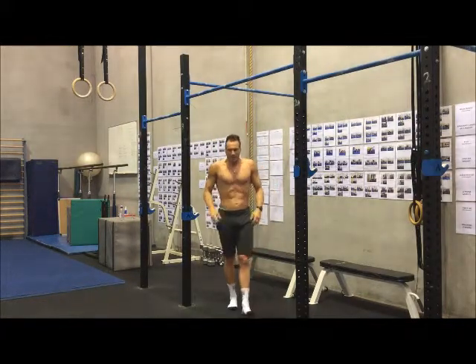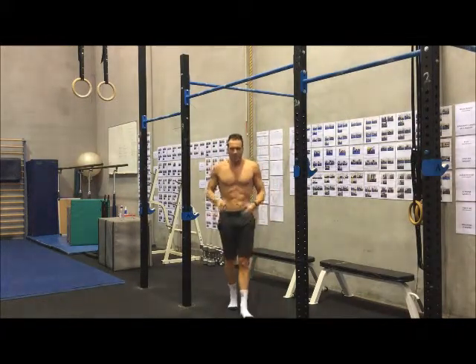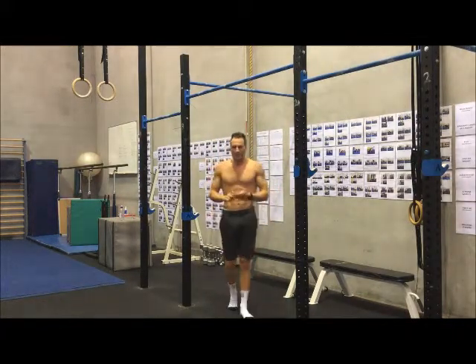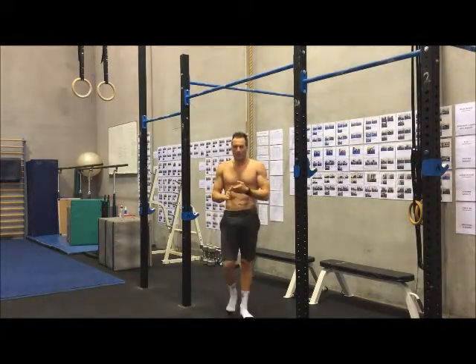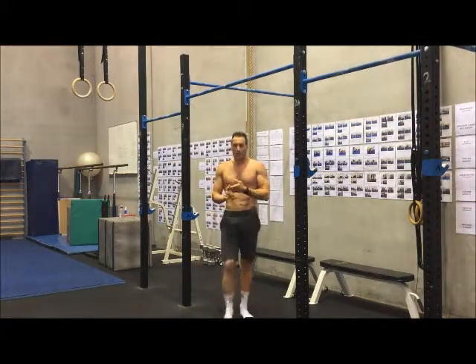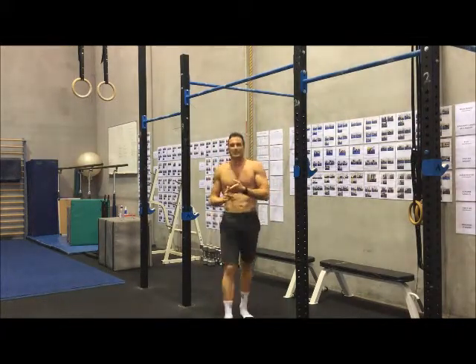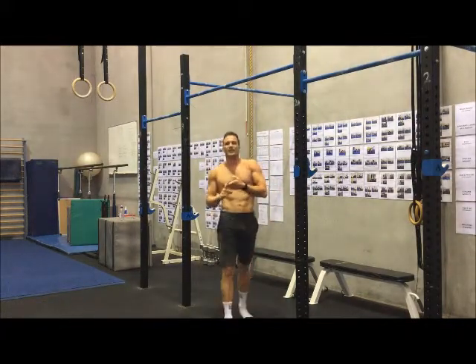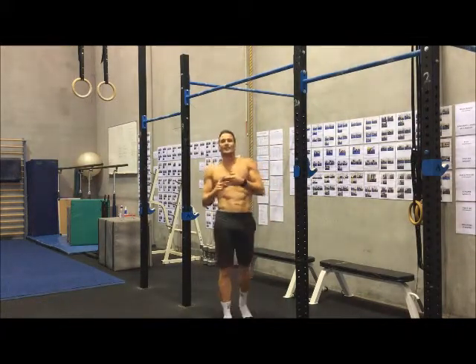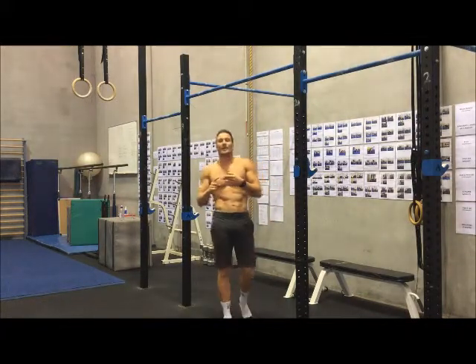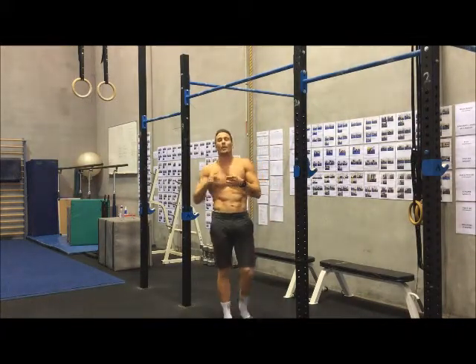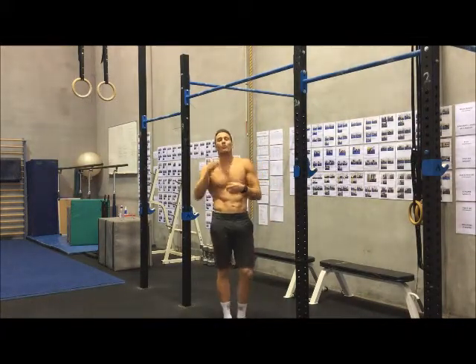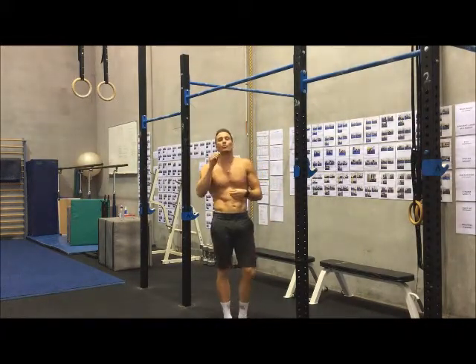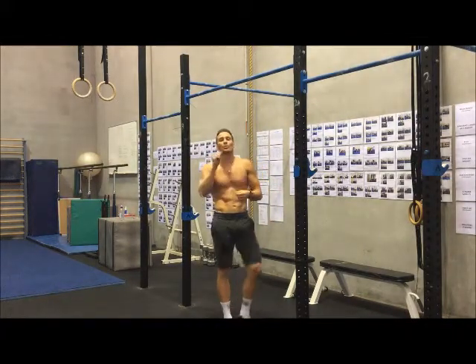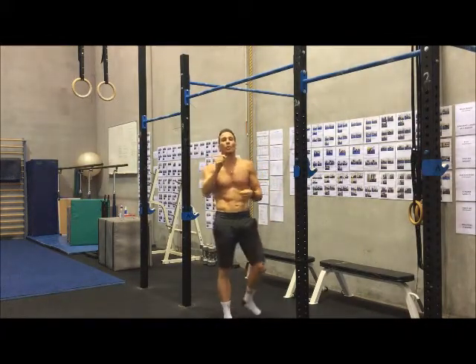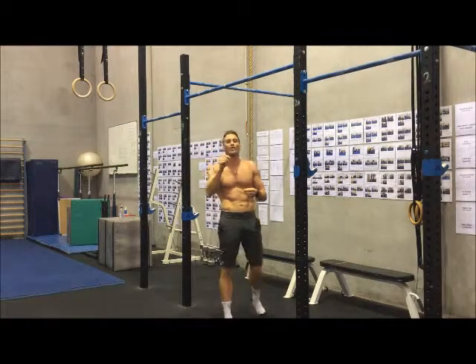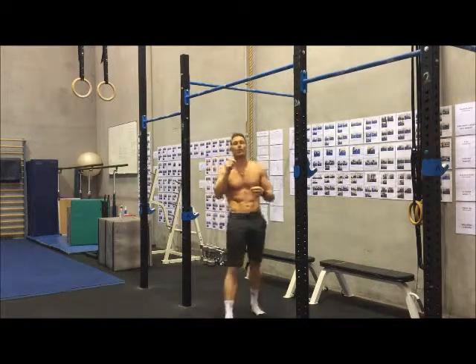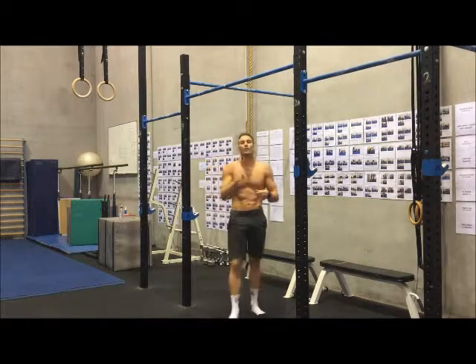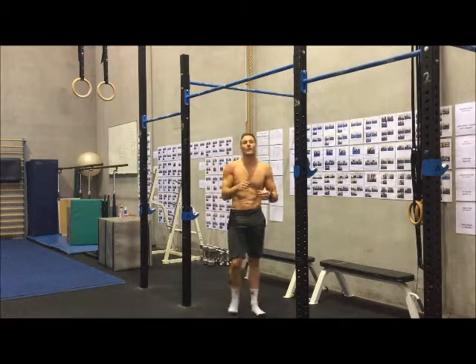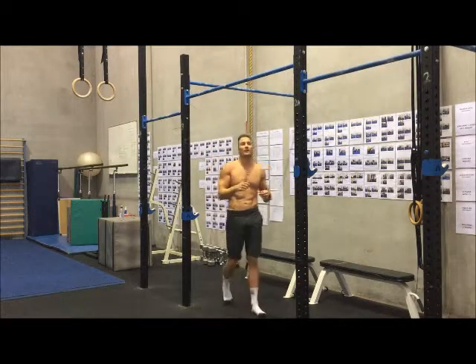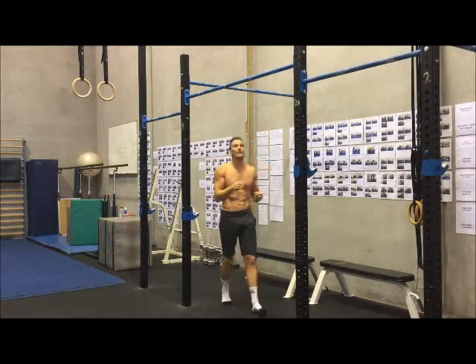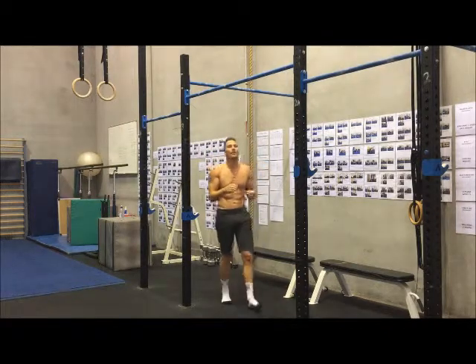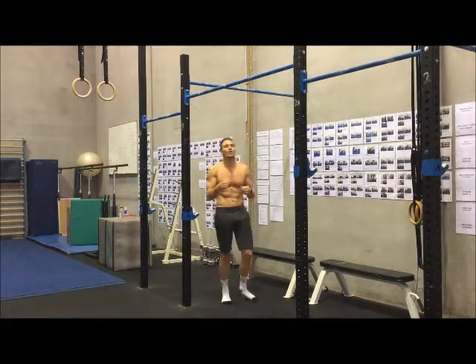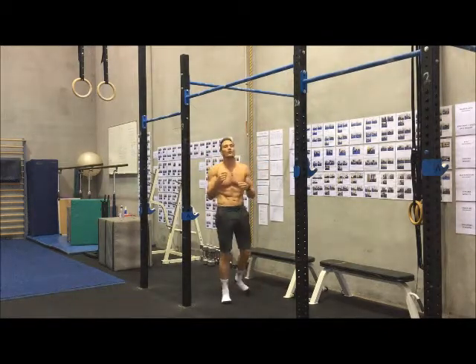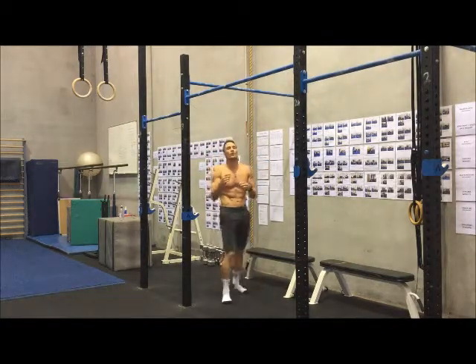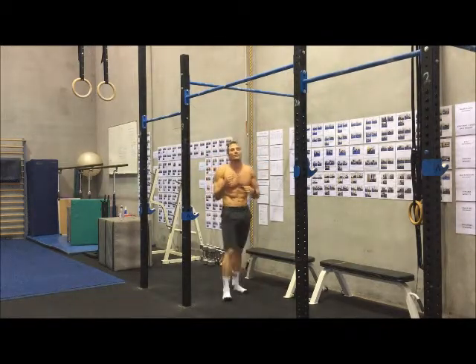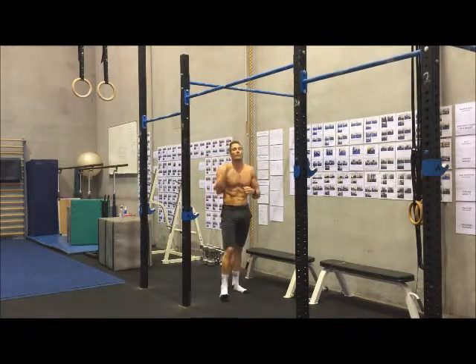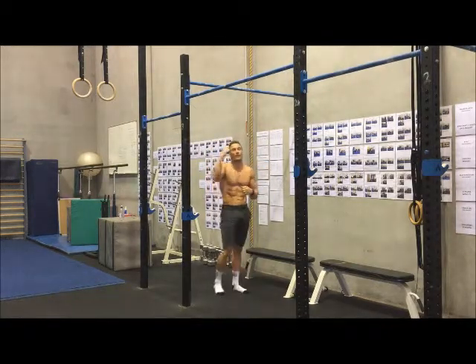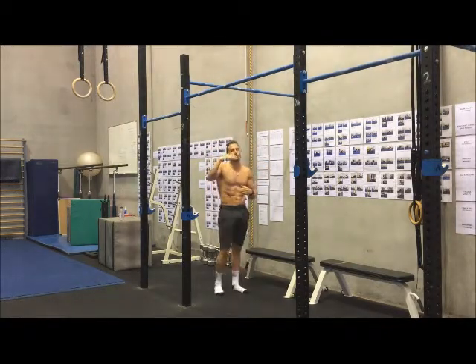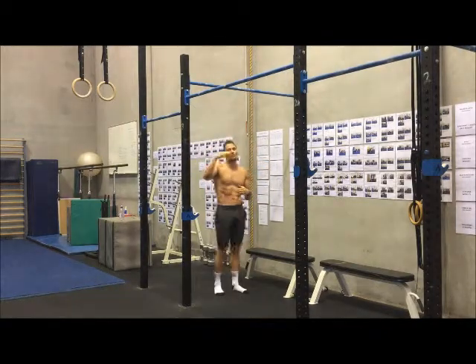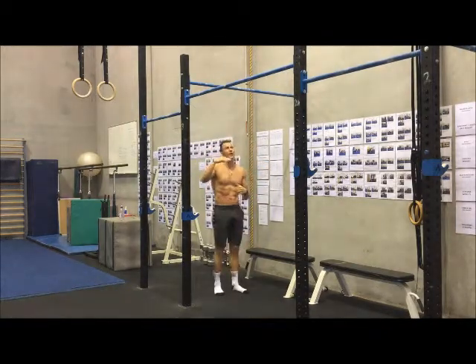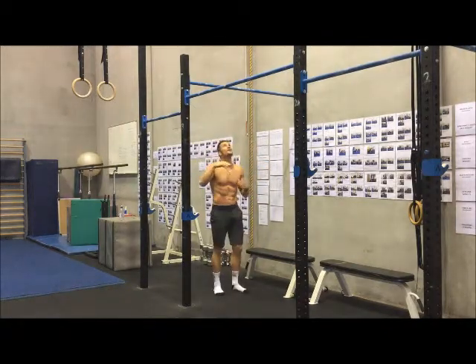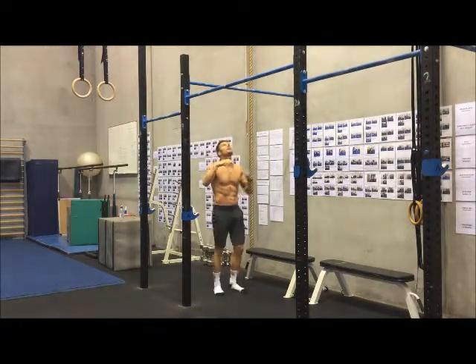The other error we see is that people will do a short L pull-up — they'll try to do it from a shortened range.